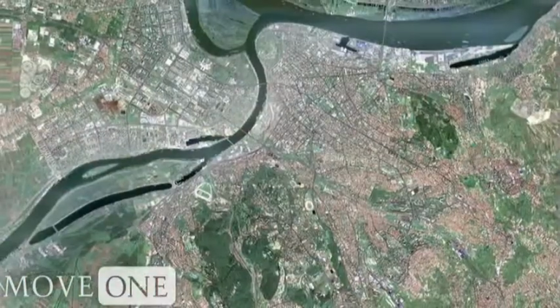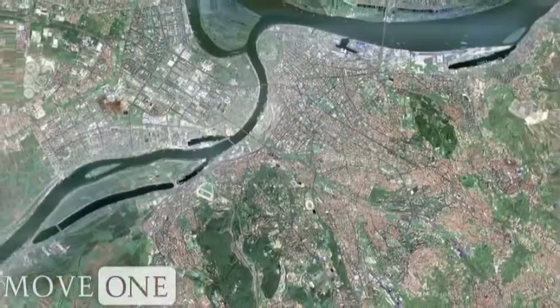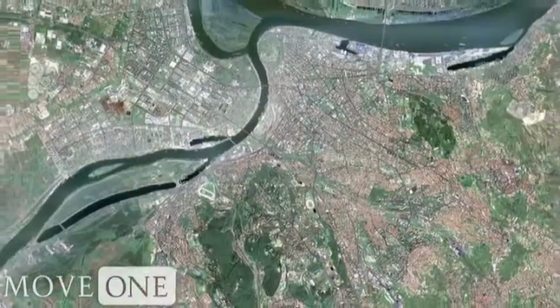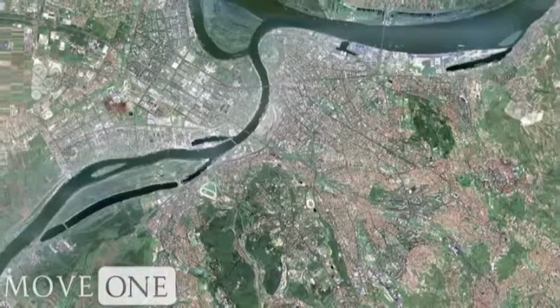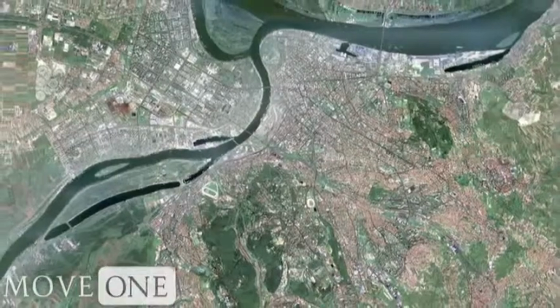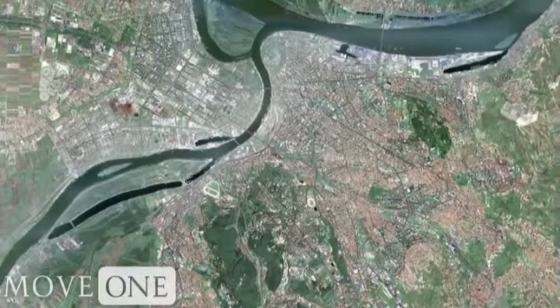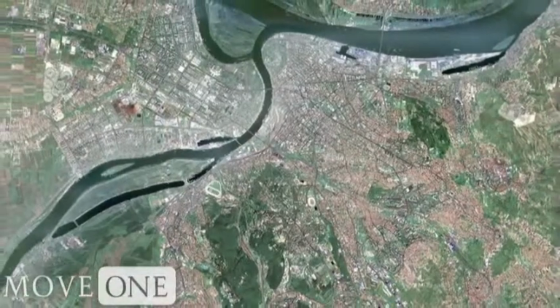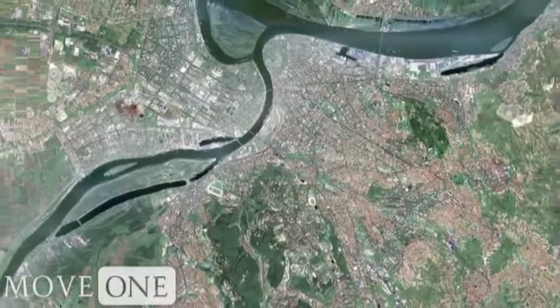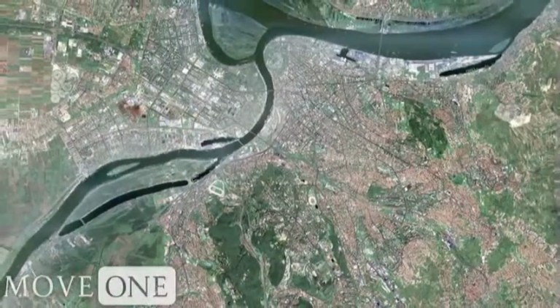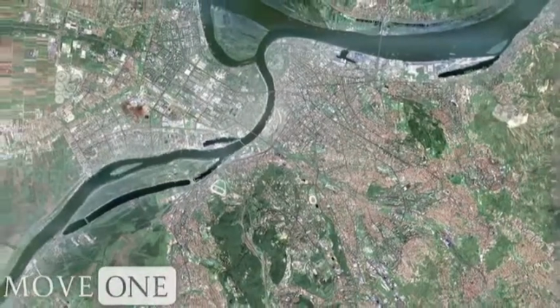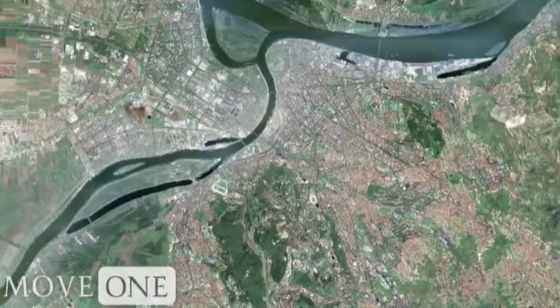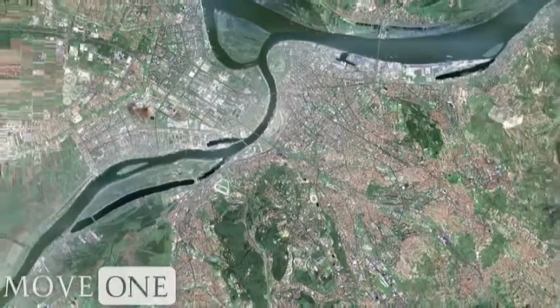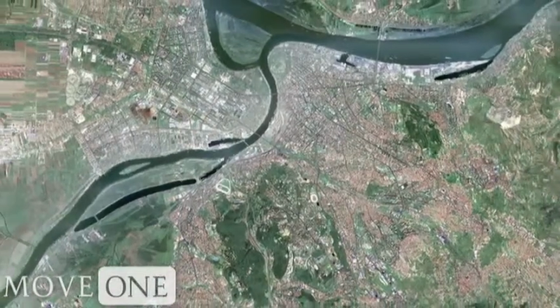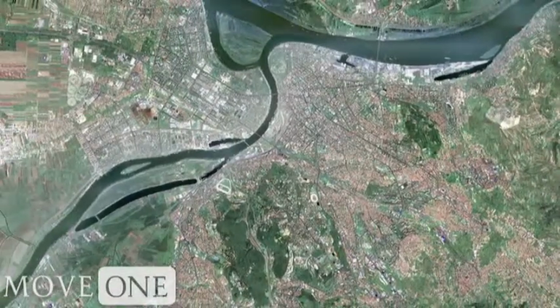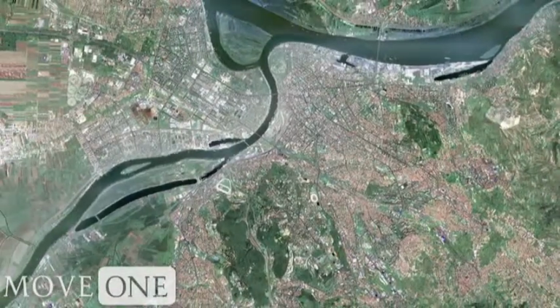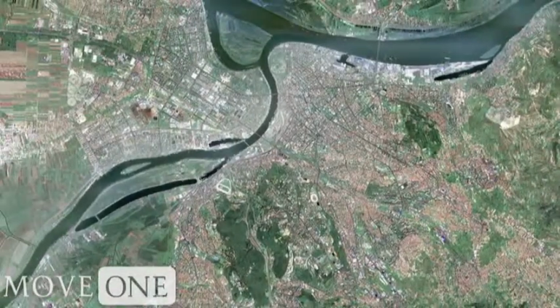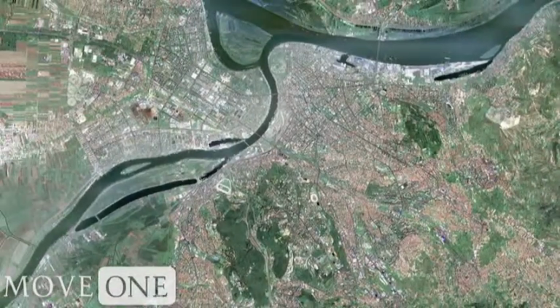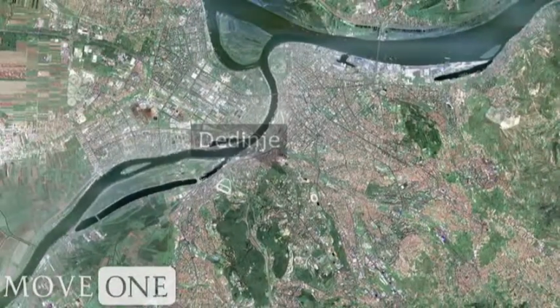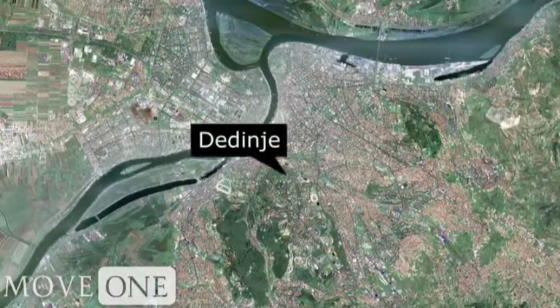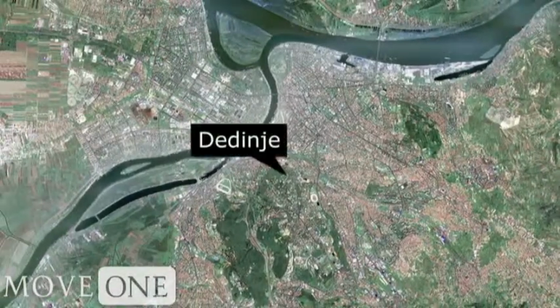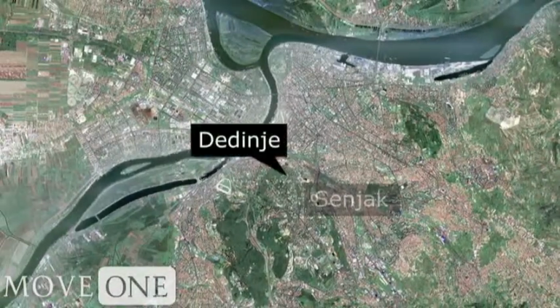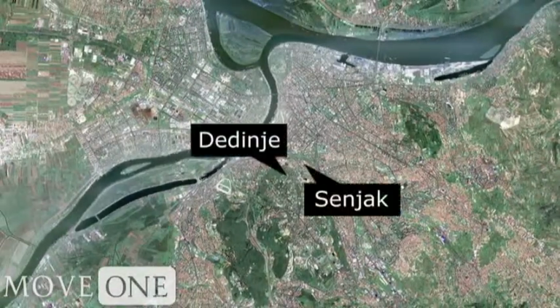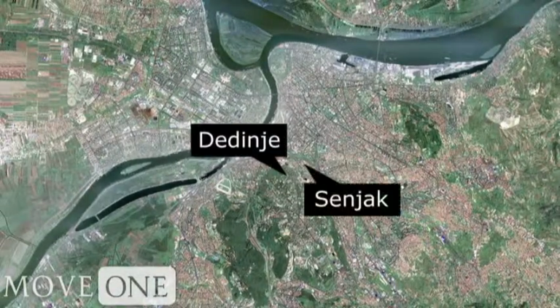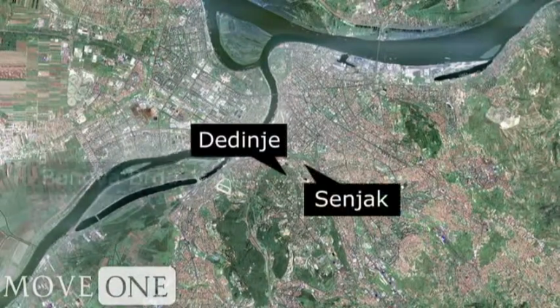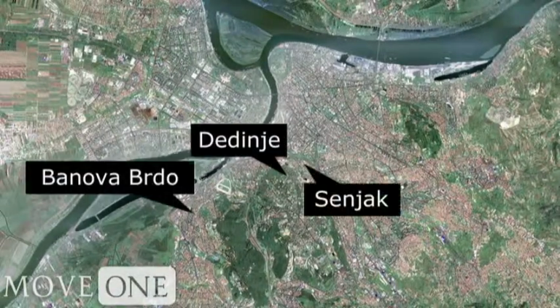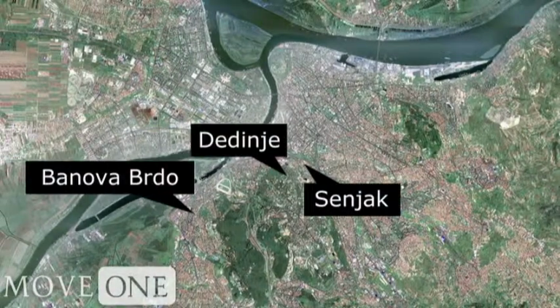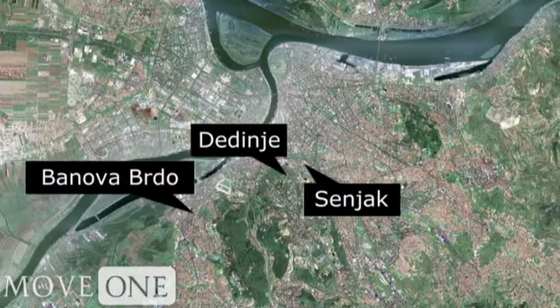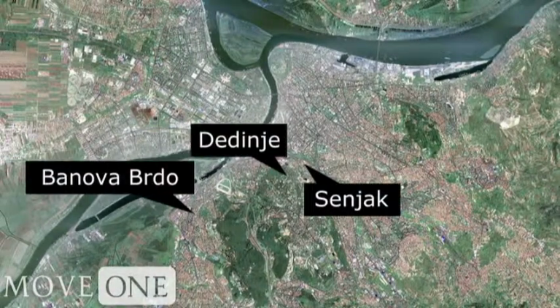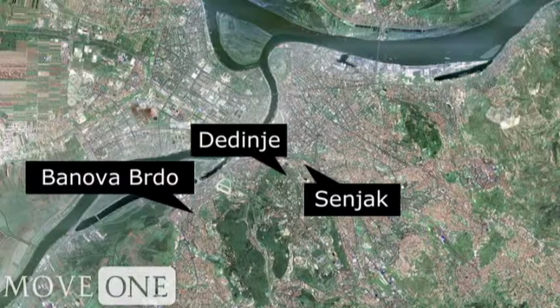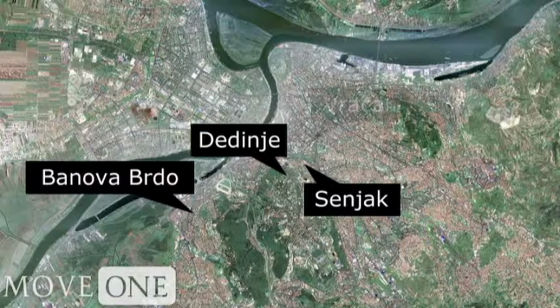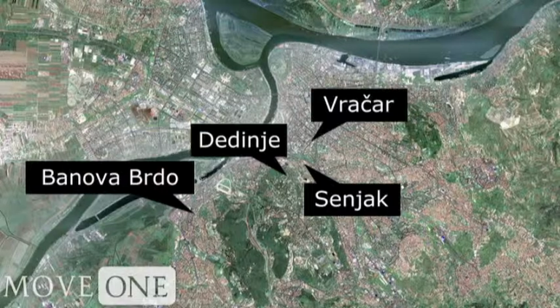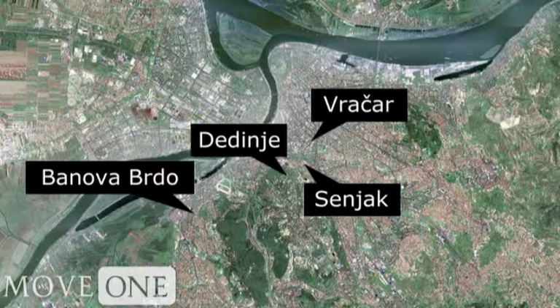Expats prefer to rent in four primary municipalities. These four are called Dedinje, Senjak, Banova Broda, and Vracar.